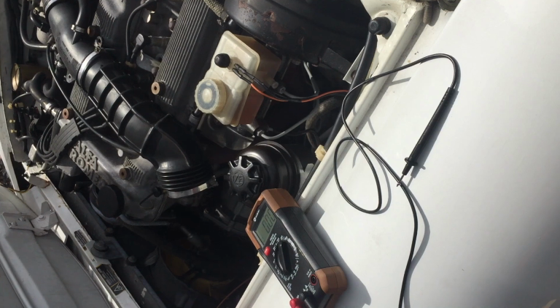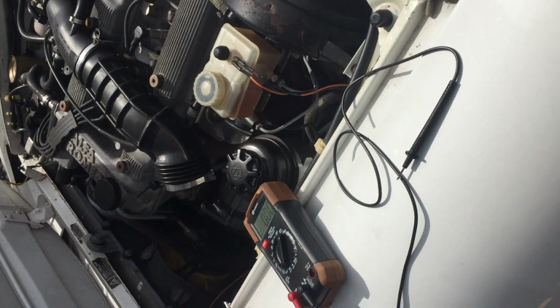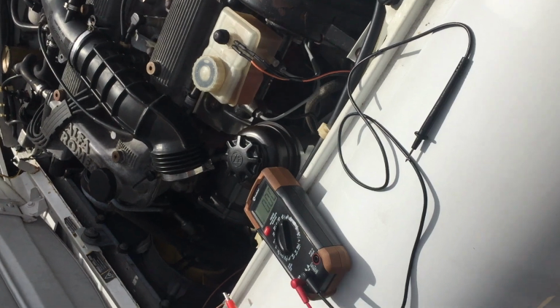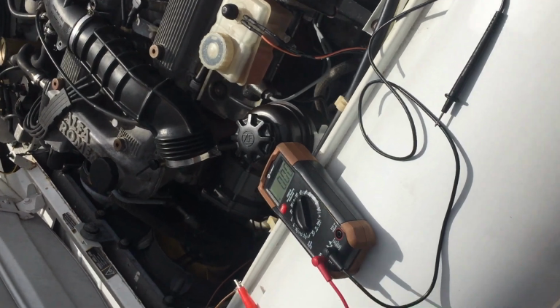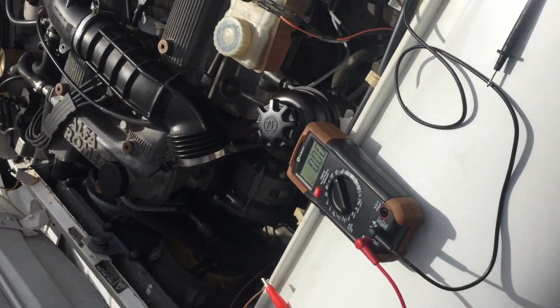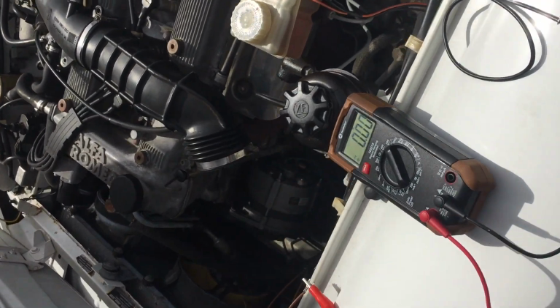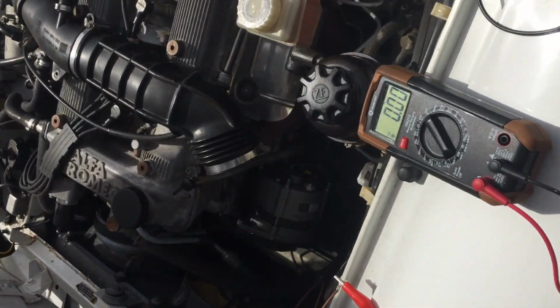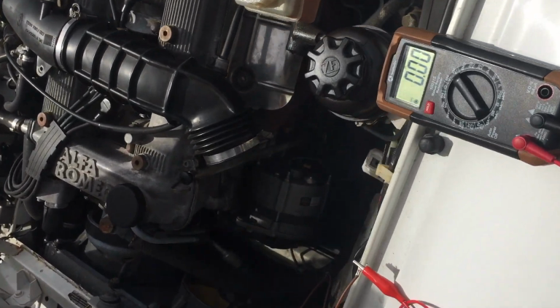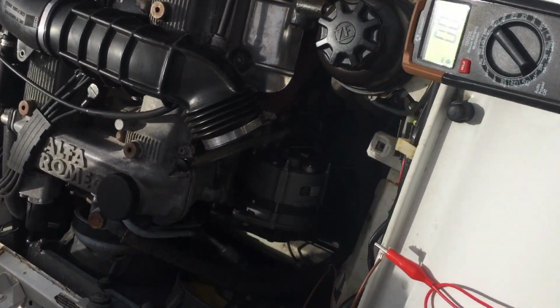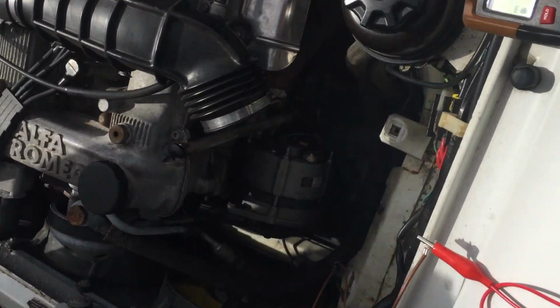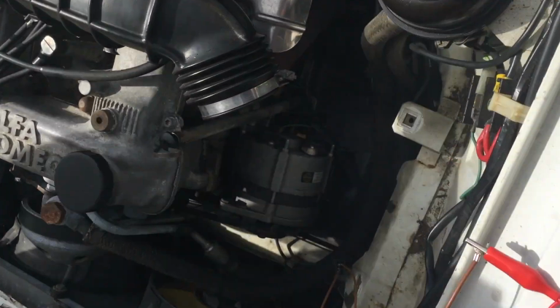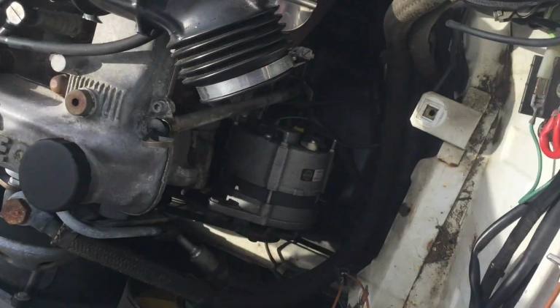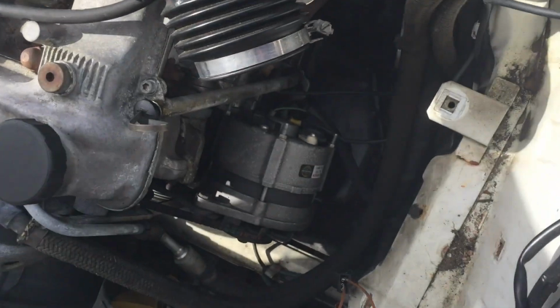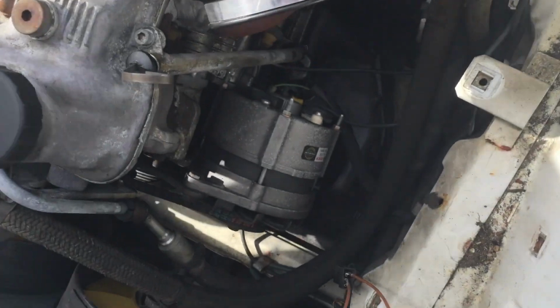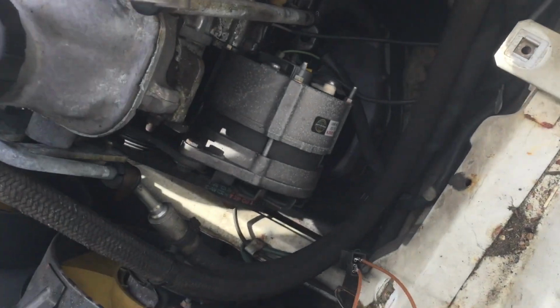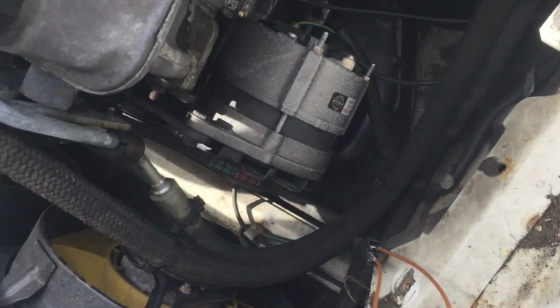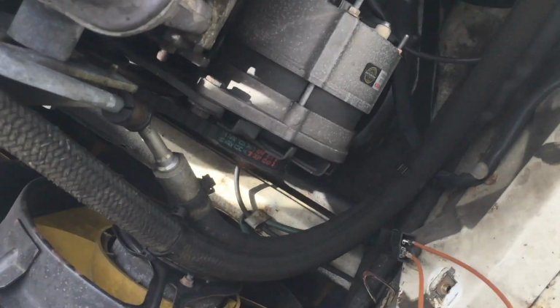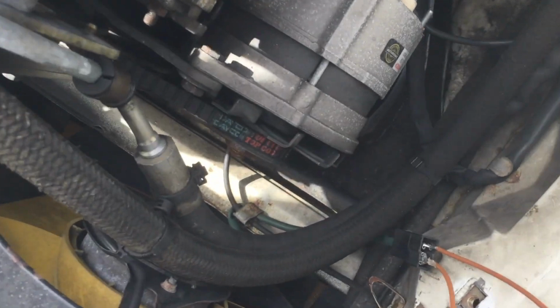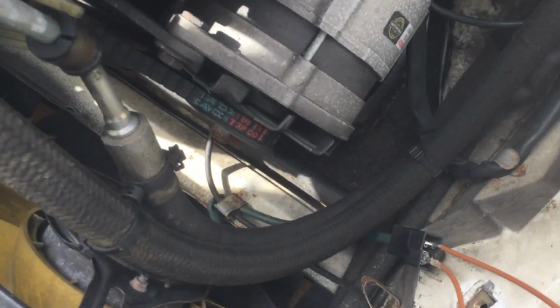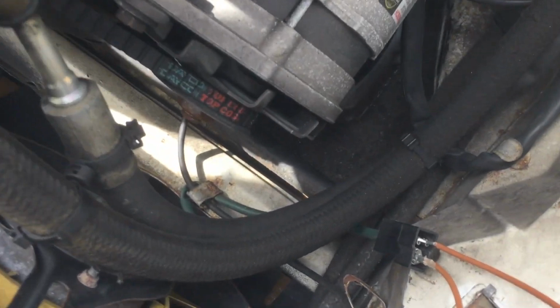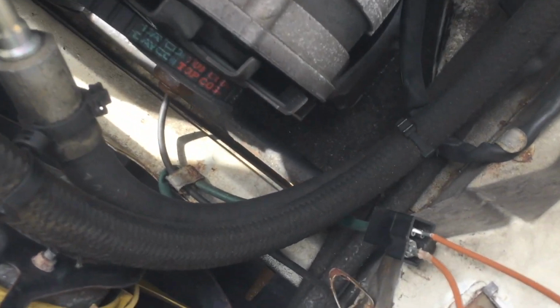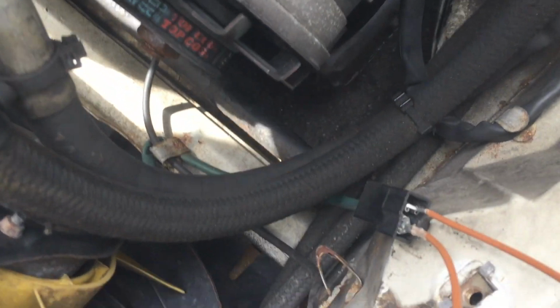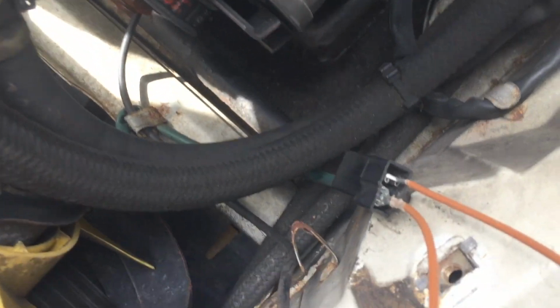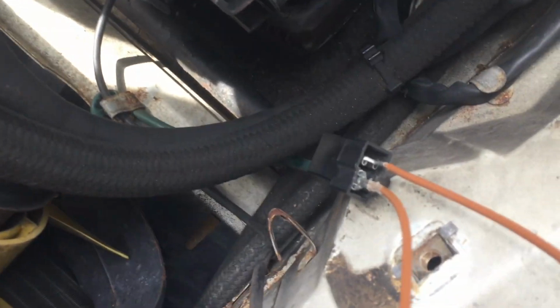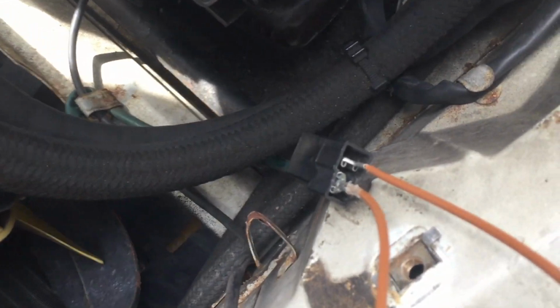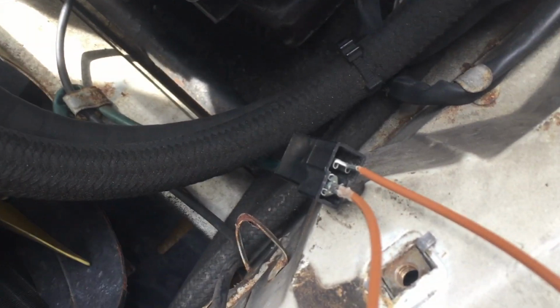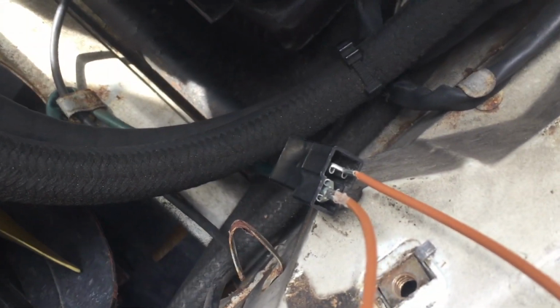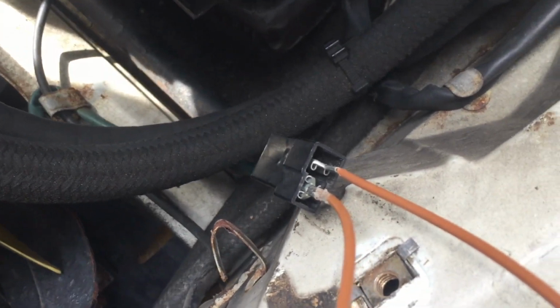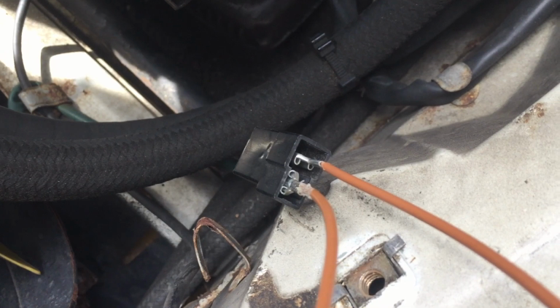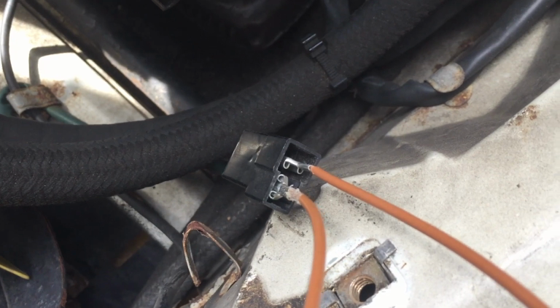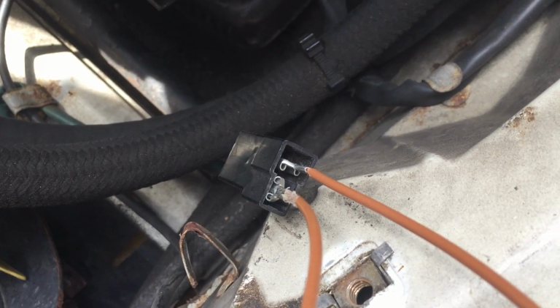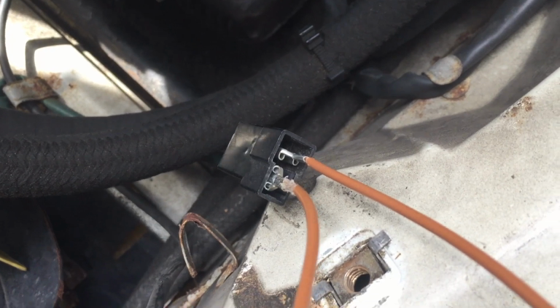Hey everyone, I just want to show you how to measure the amperage coming out of the Alfa Romeo cooling fan.